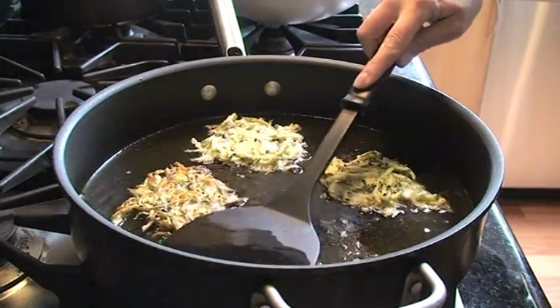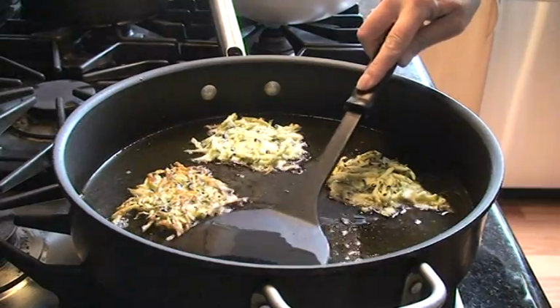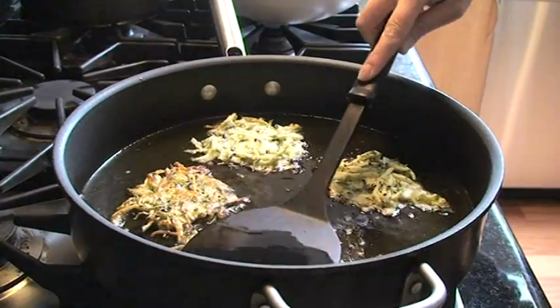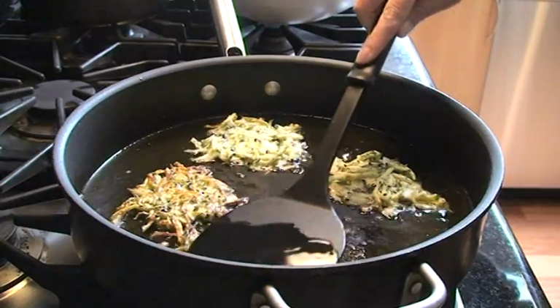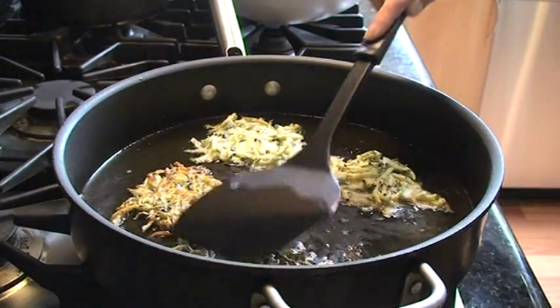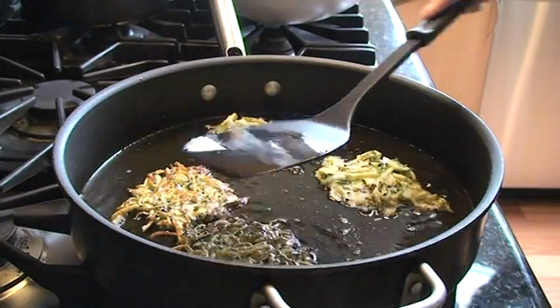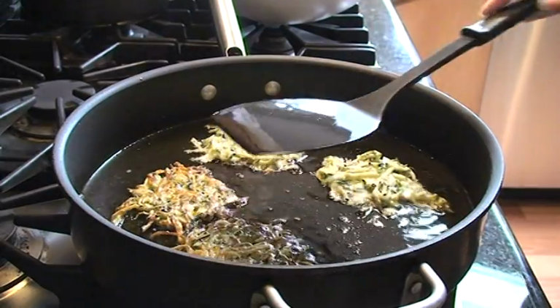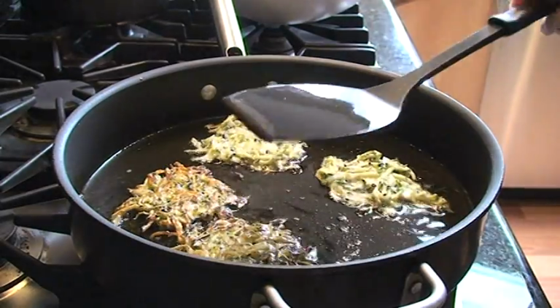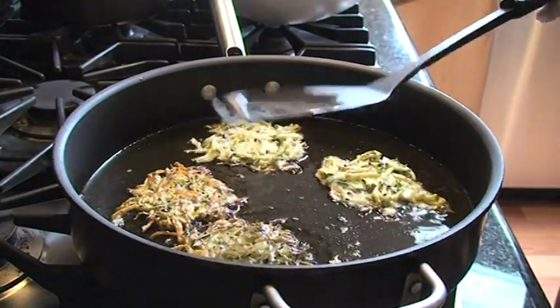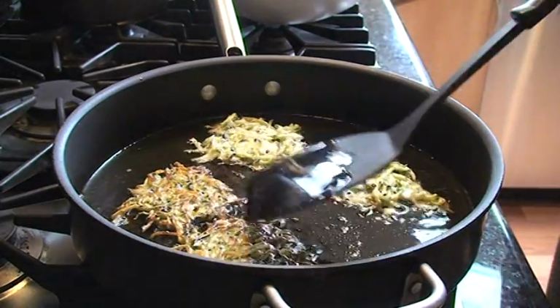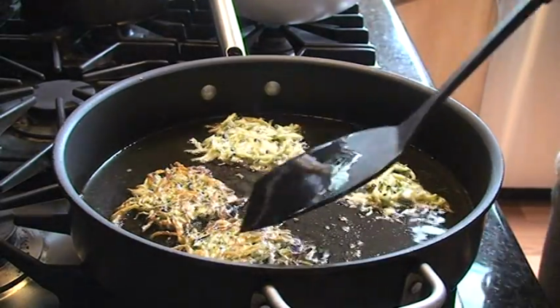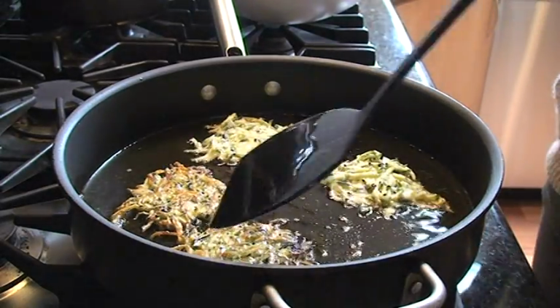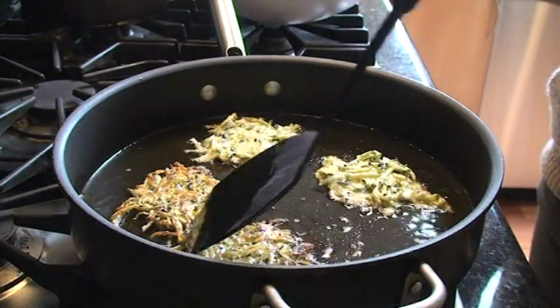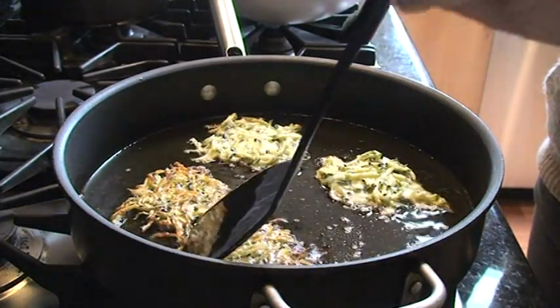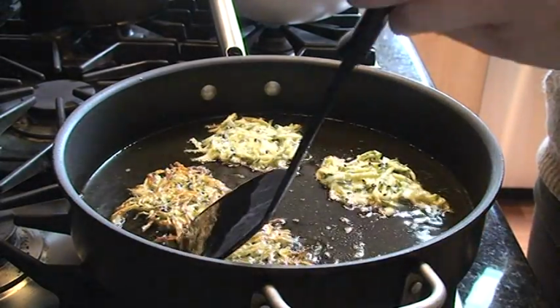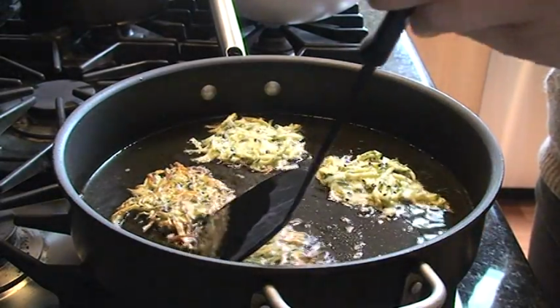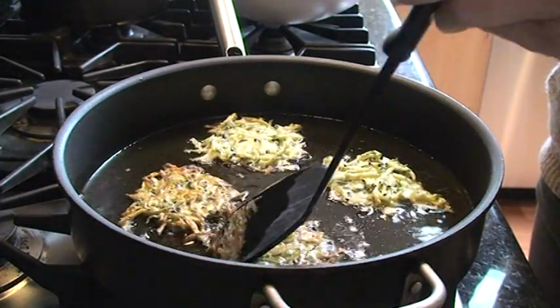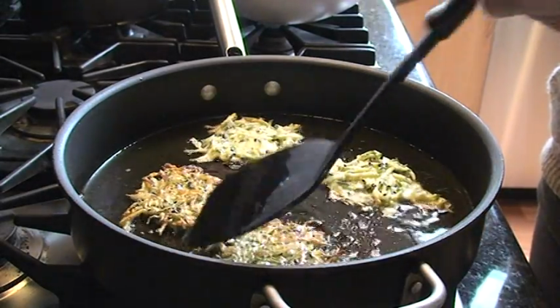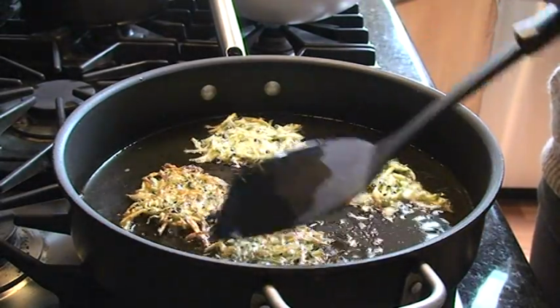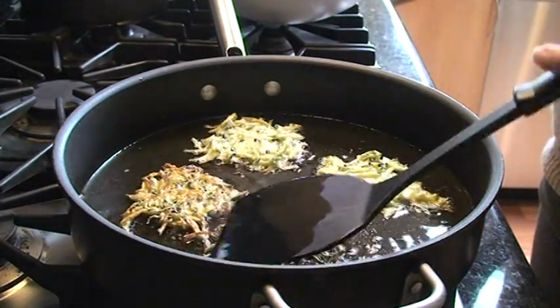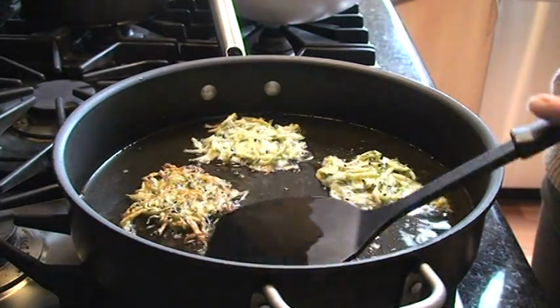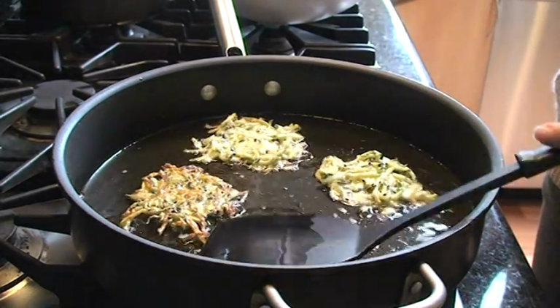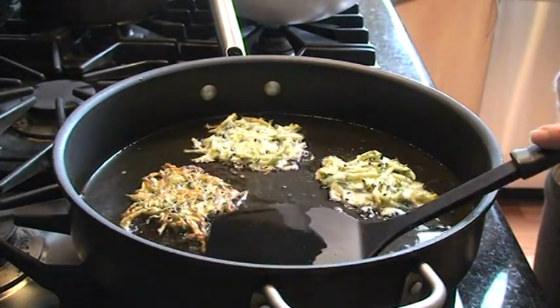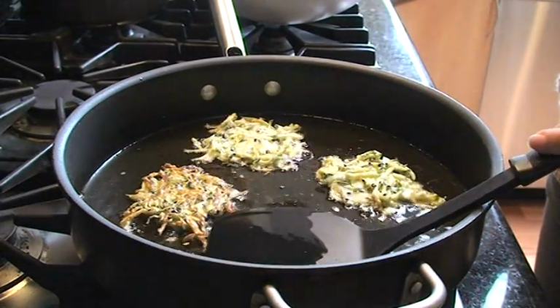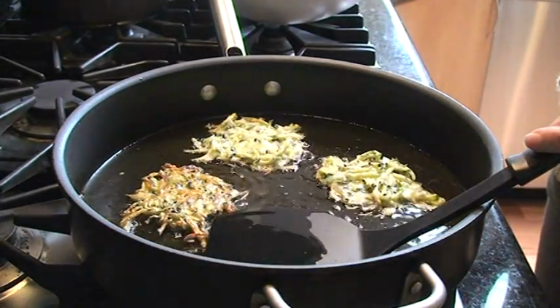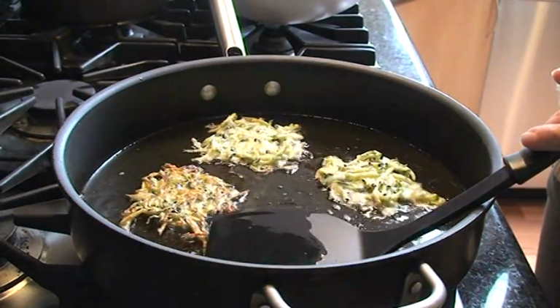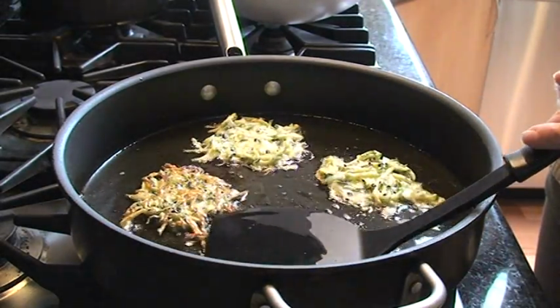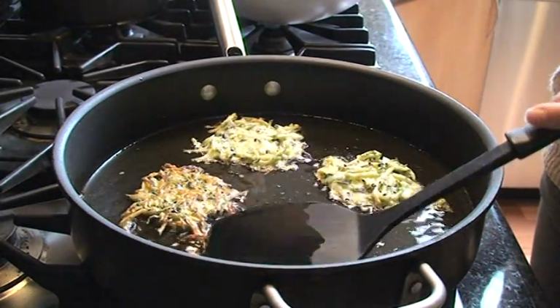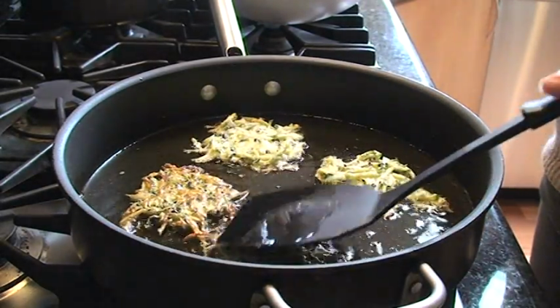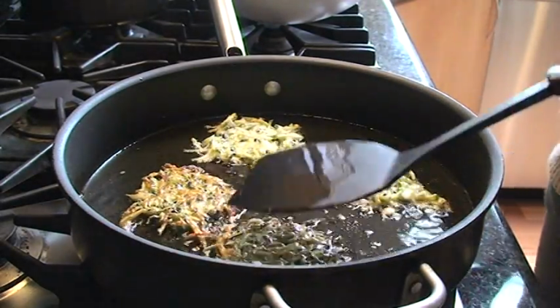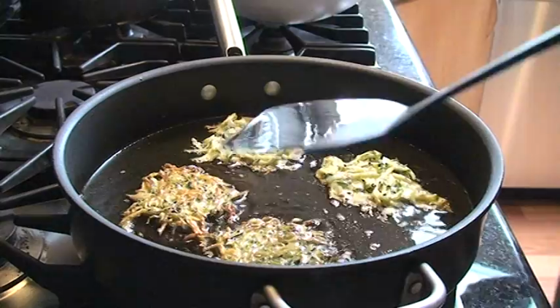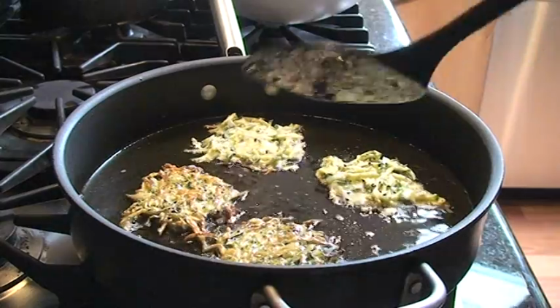This is also why you don't want to put too many in the pan, so you don't land on top of another one.